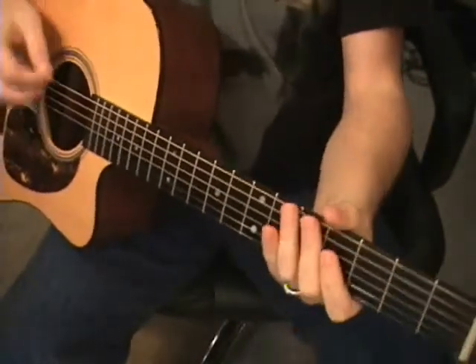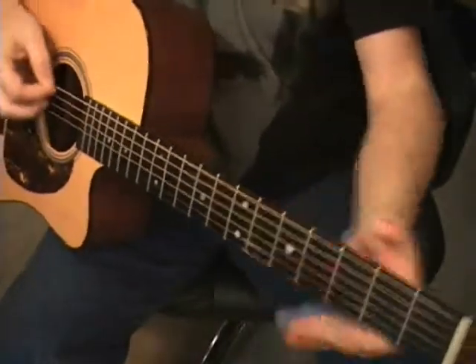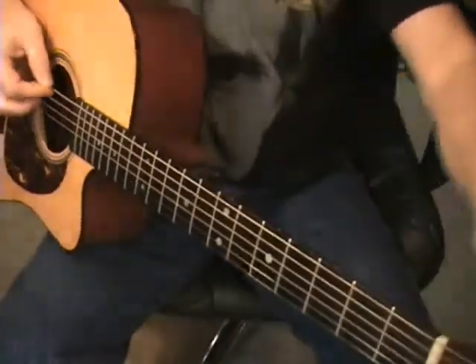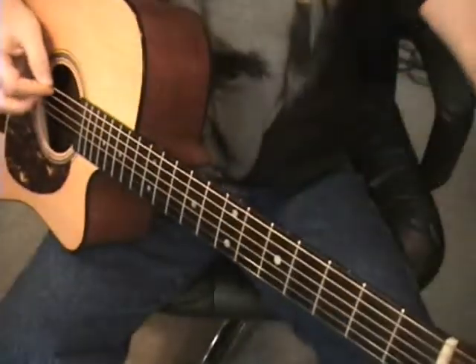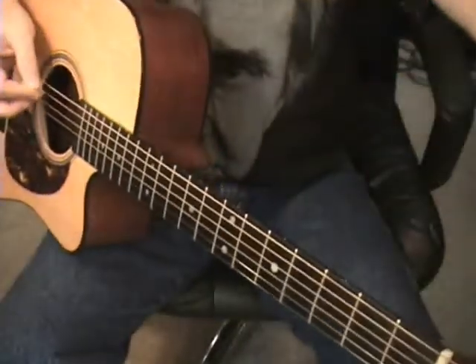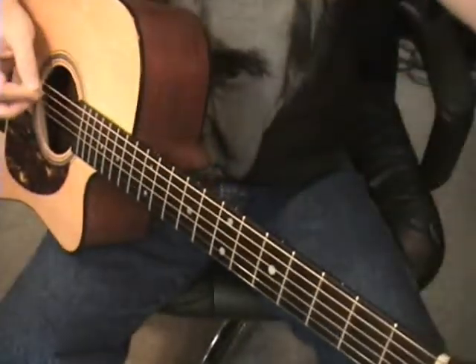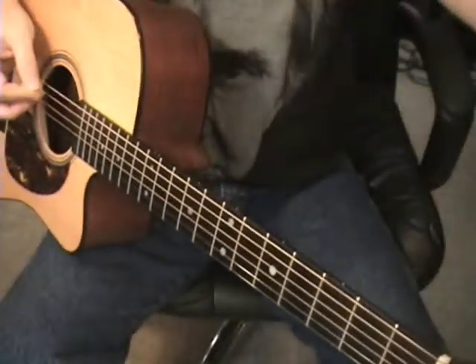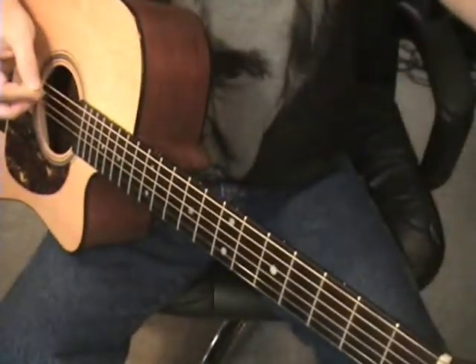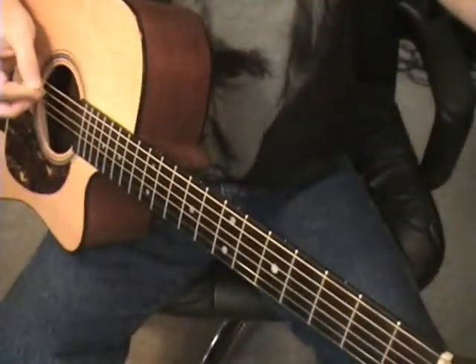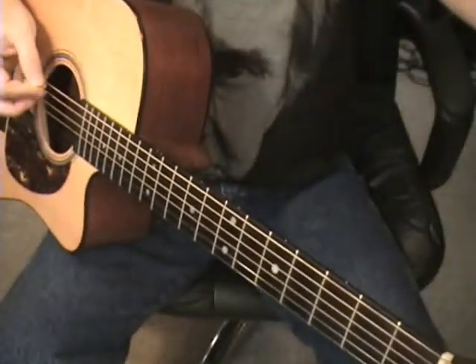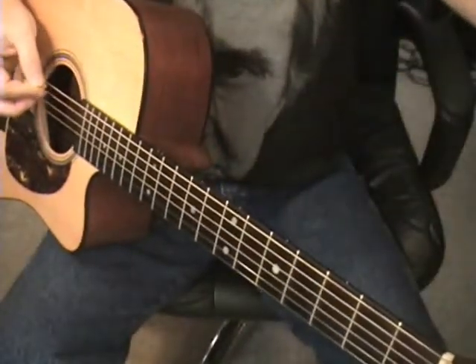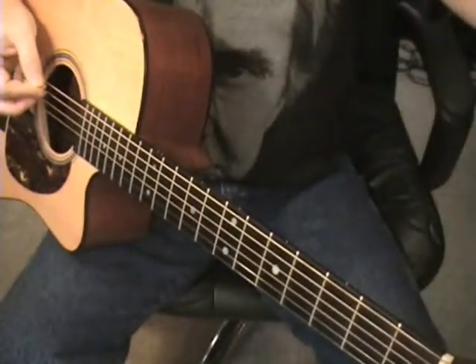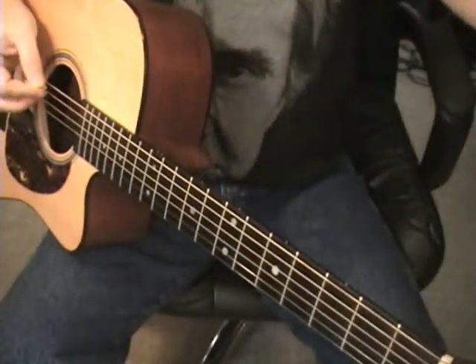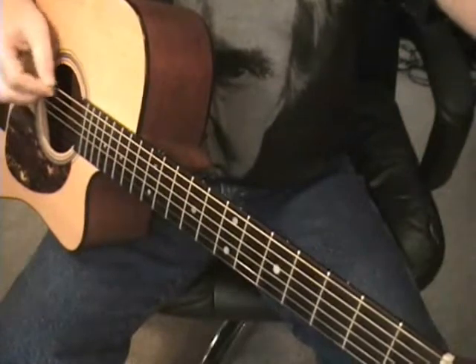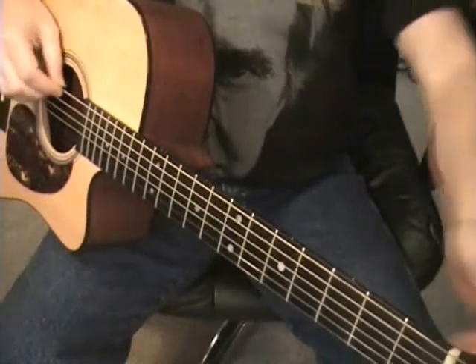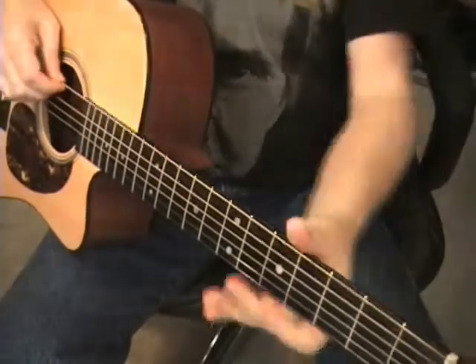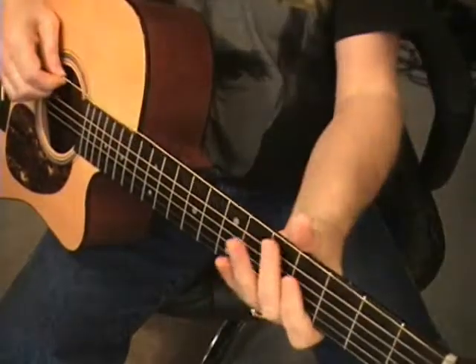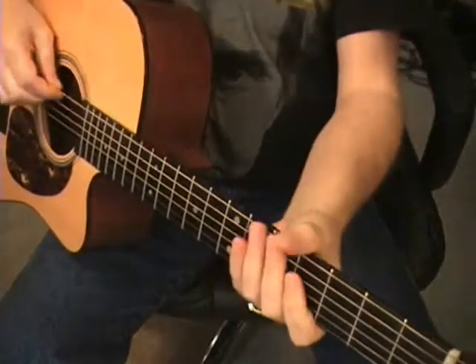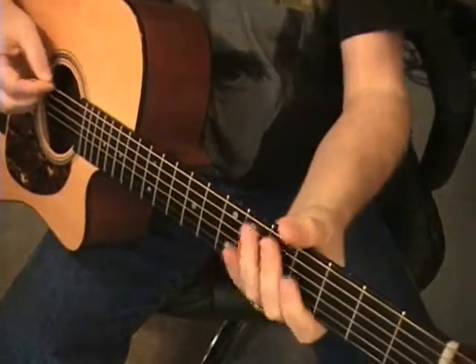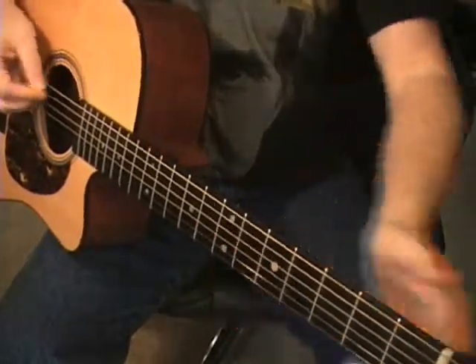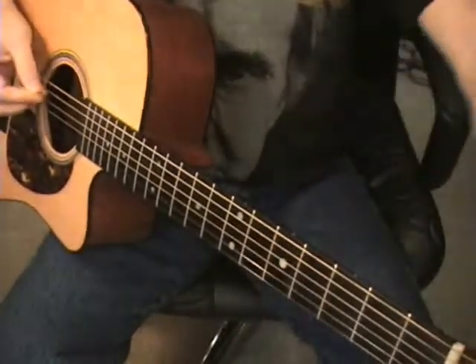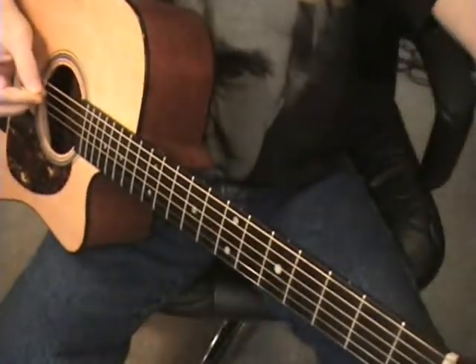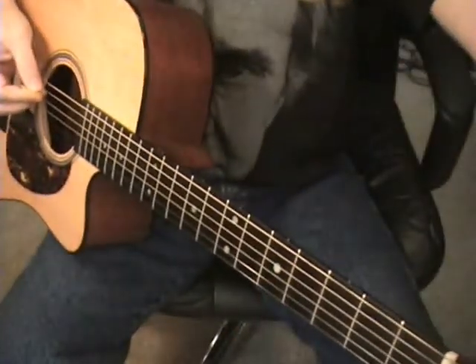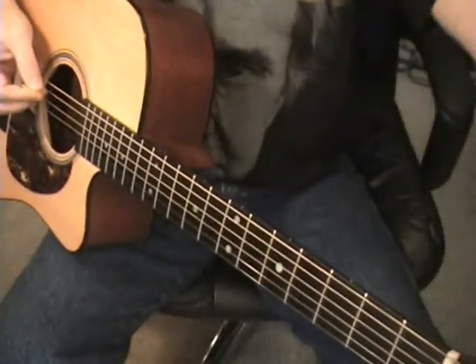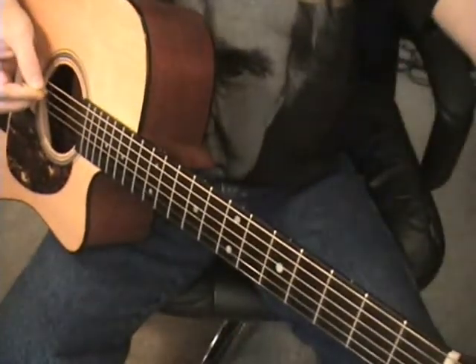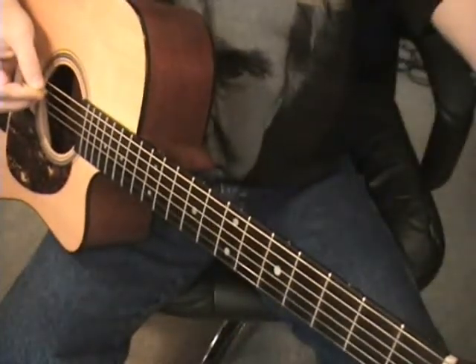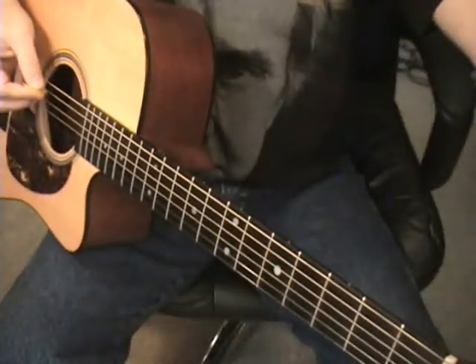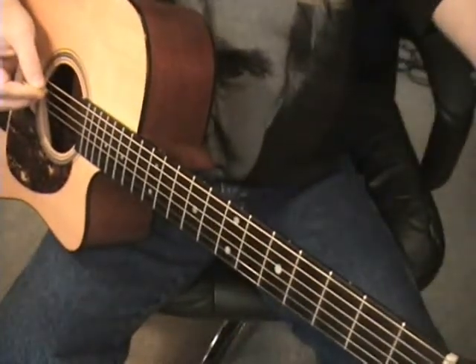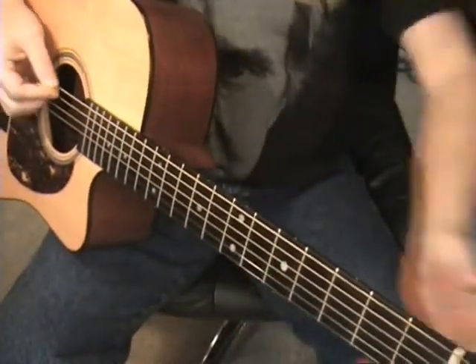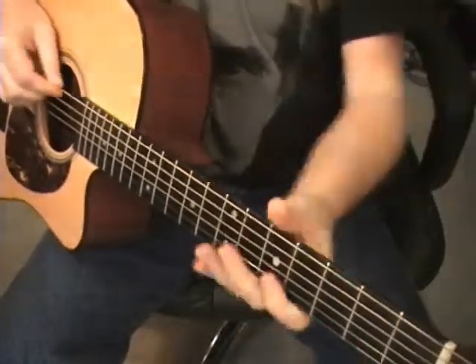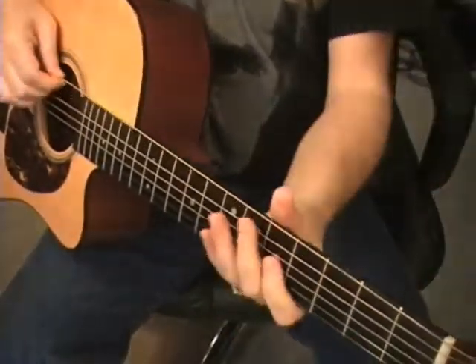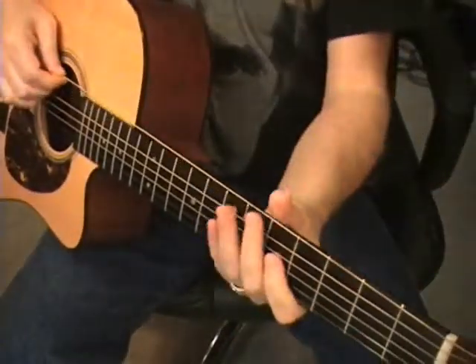I'm going to tune up my low E string real quick — because it needs it. Okay, I'm back.